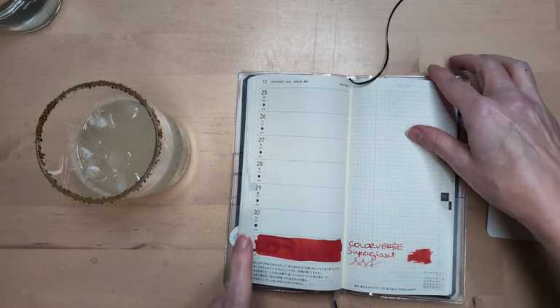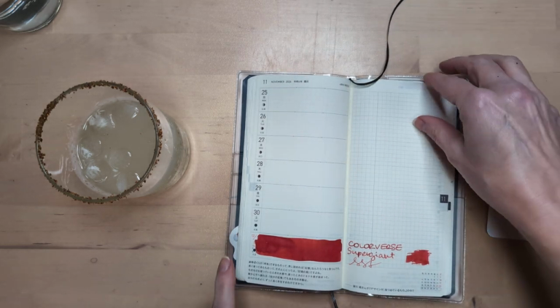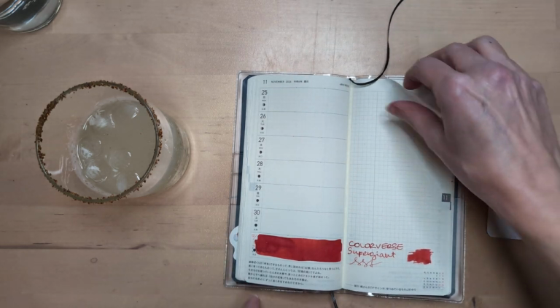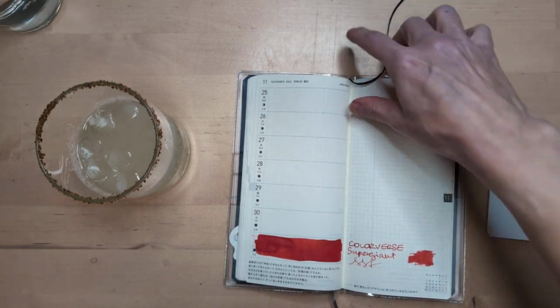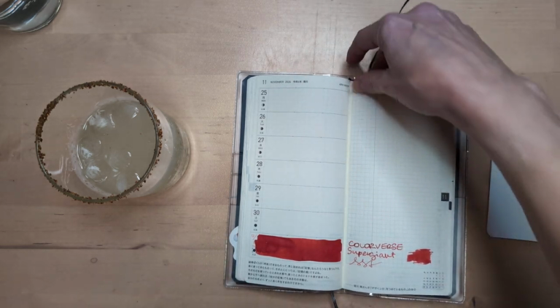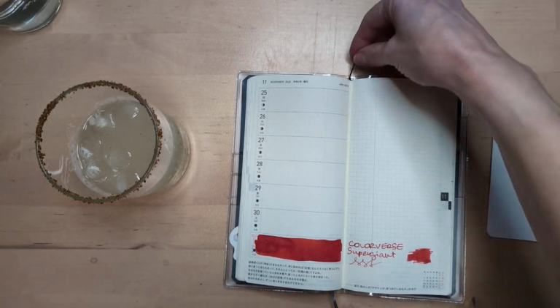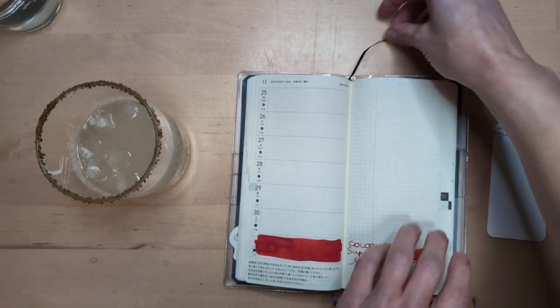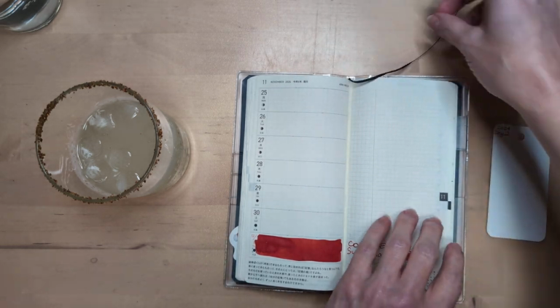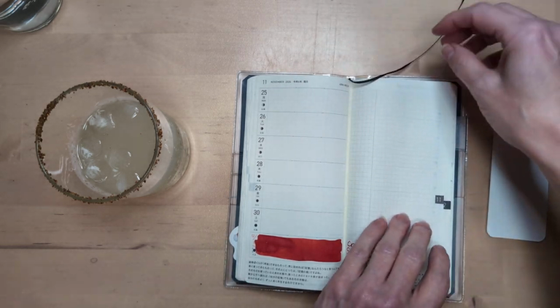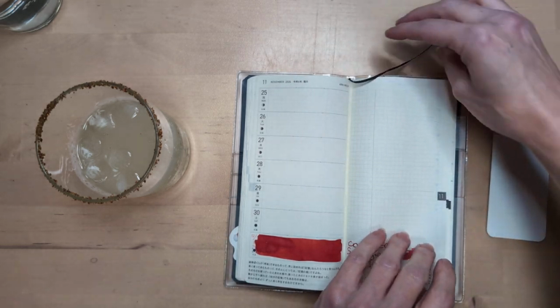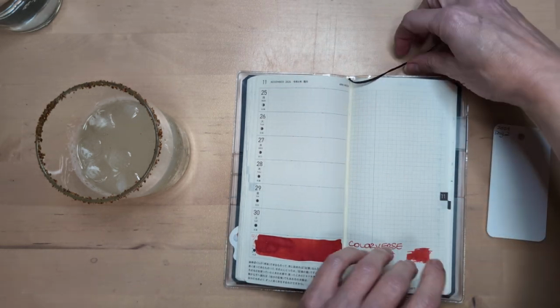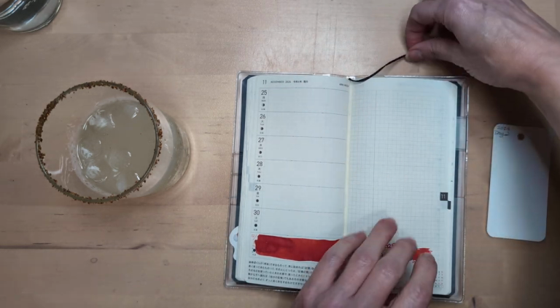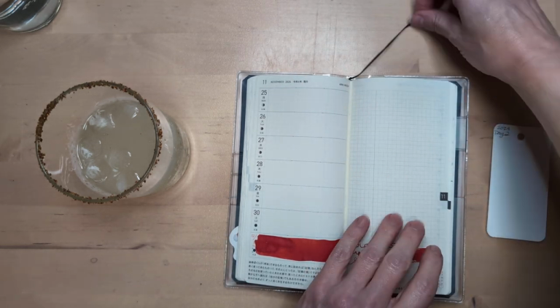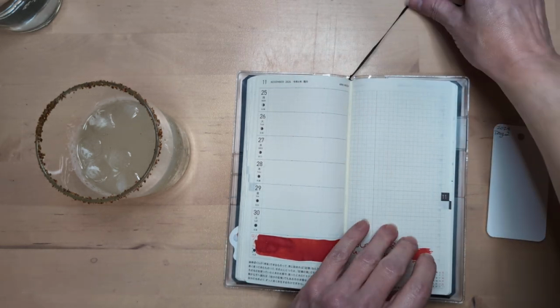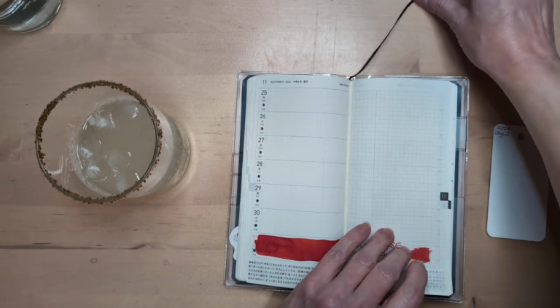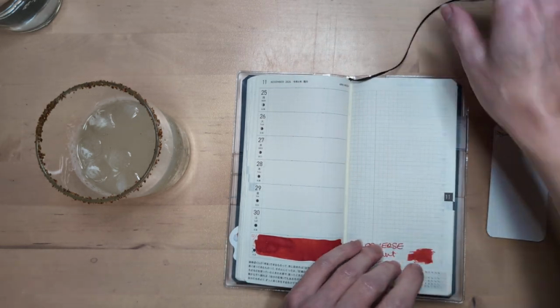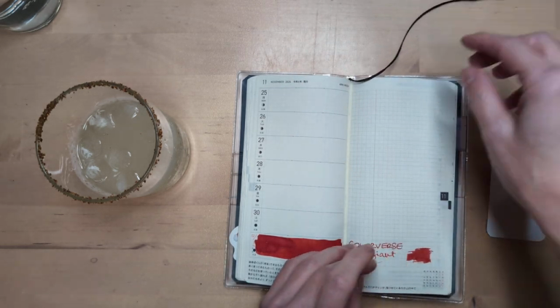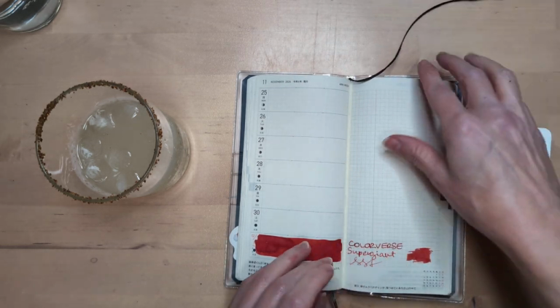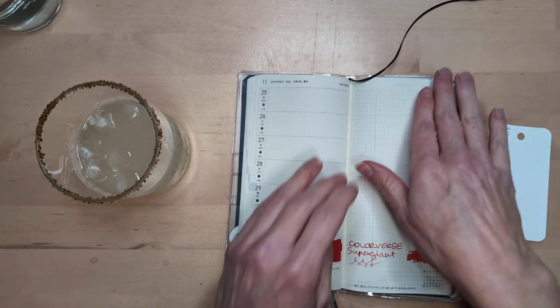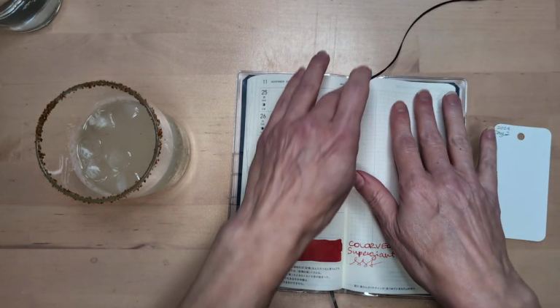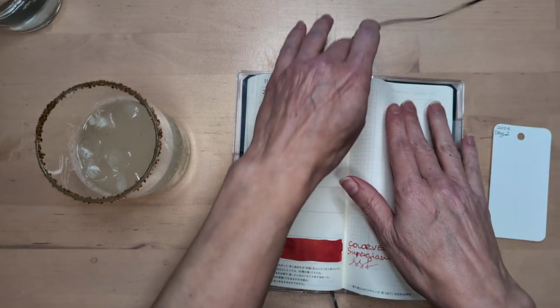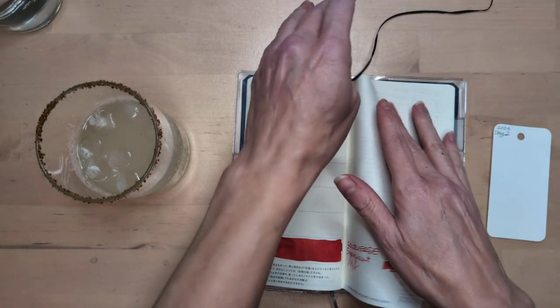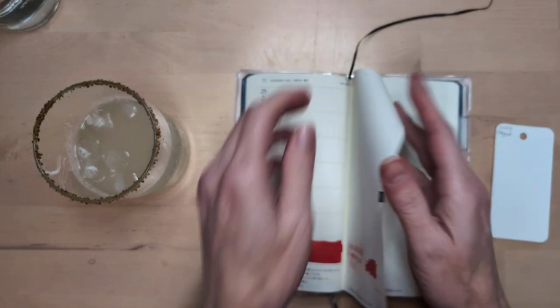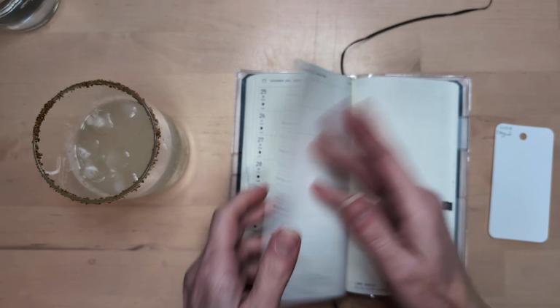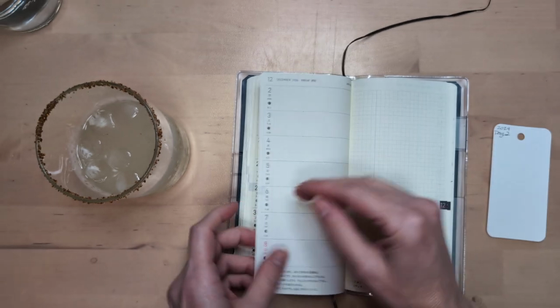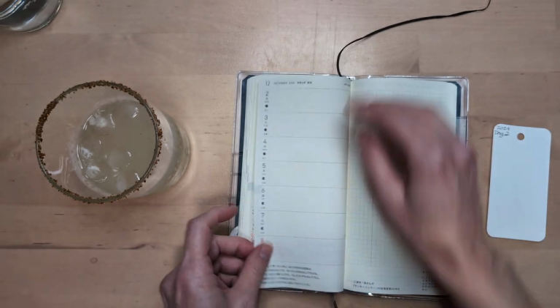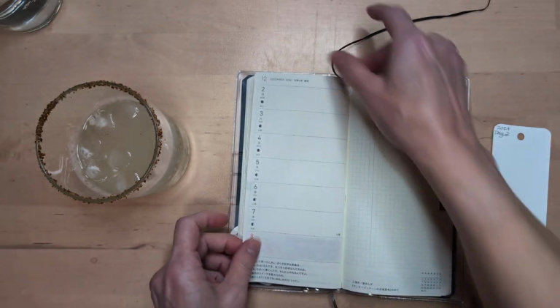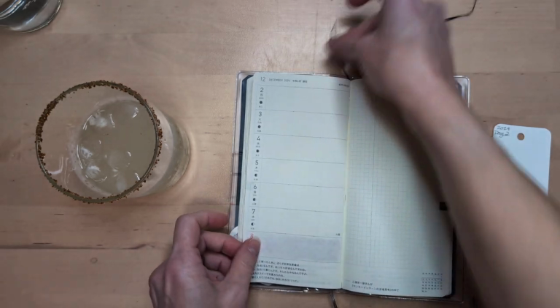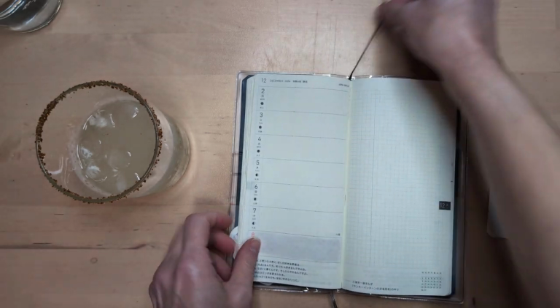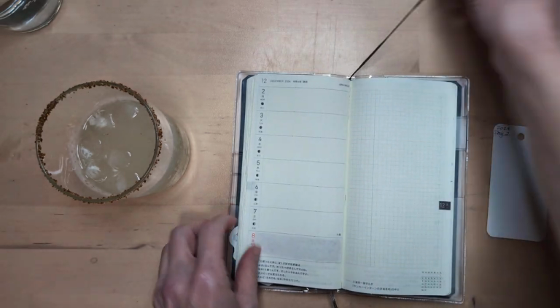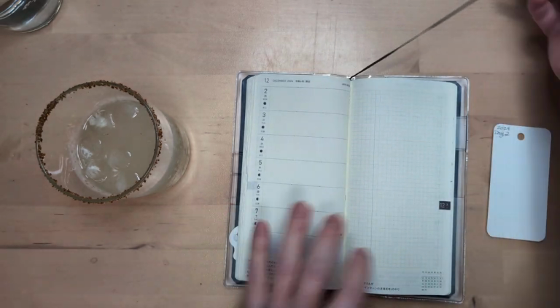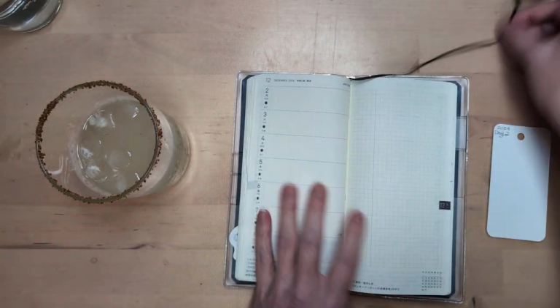I didn't do the monthly calendar page. Oh well, we'll get there eventually.